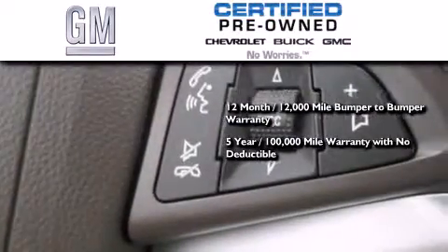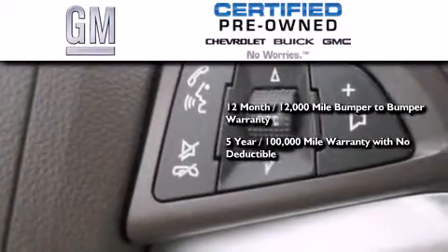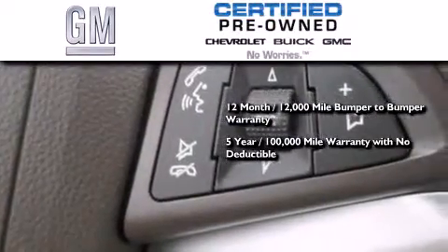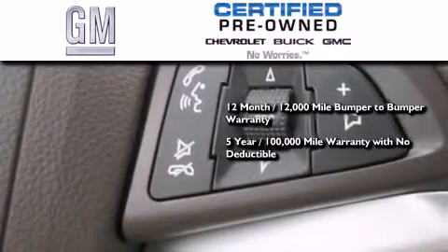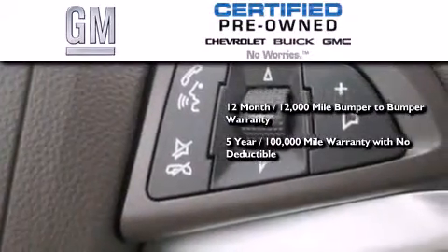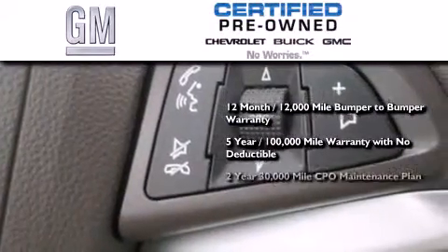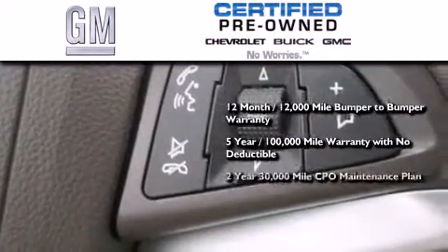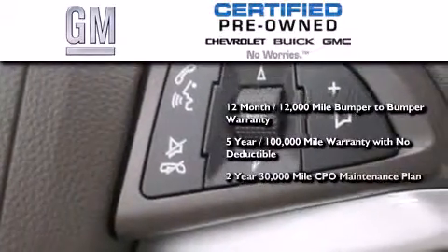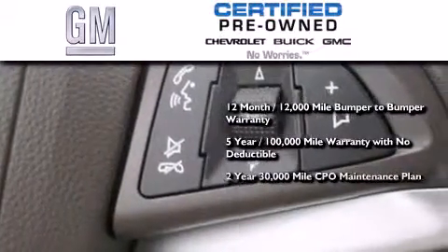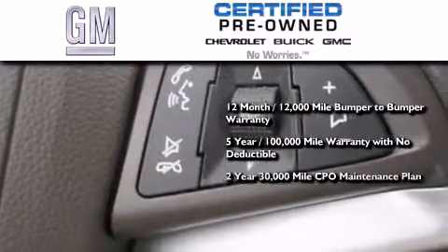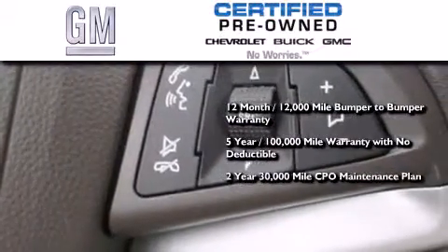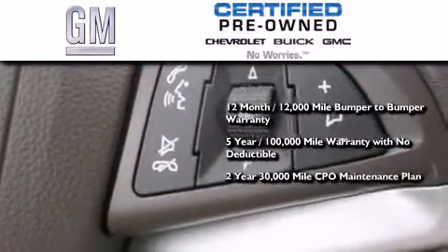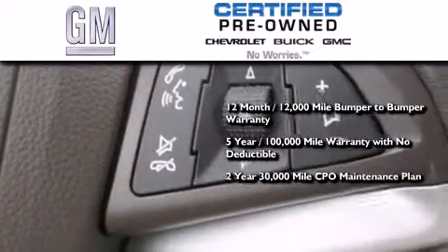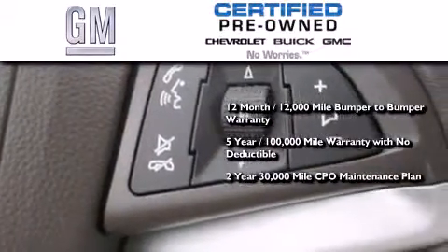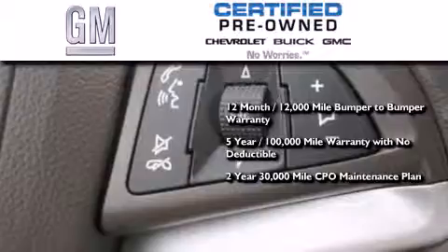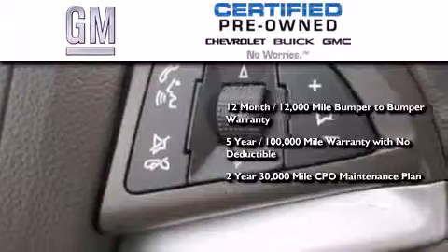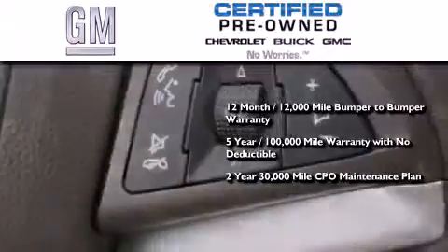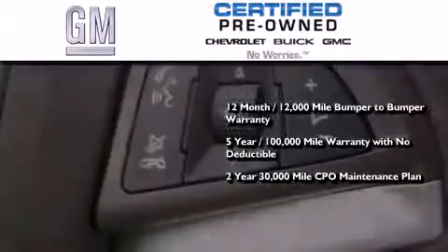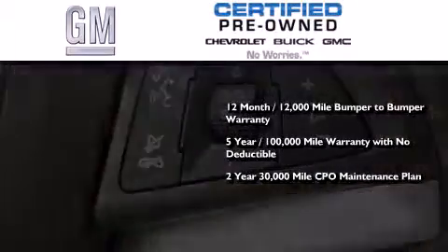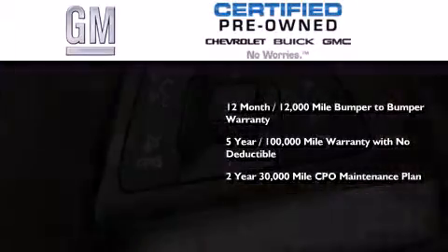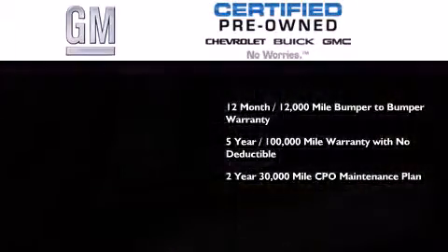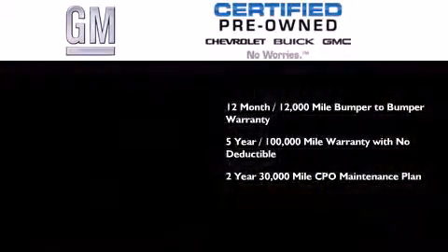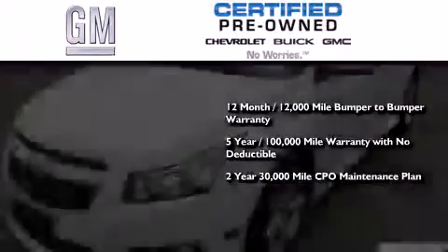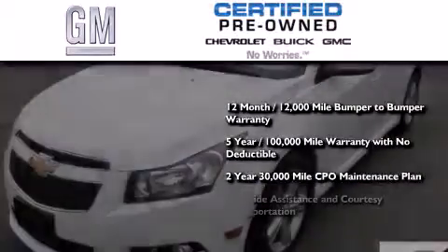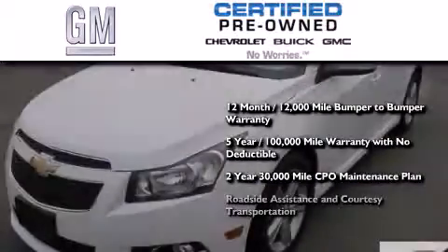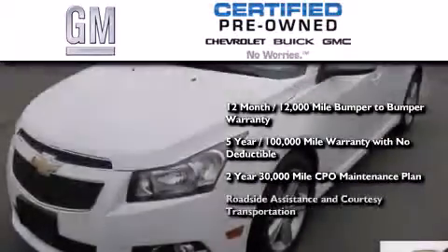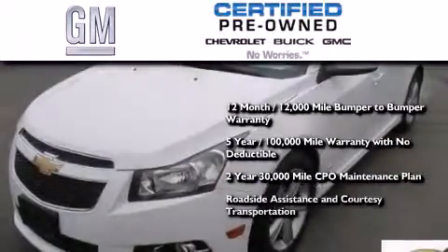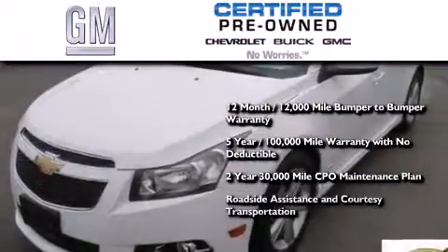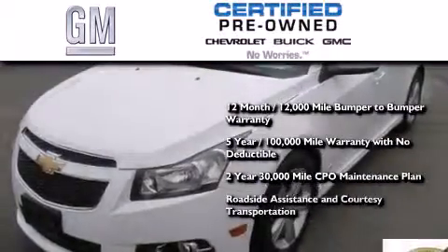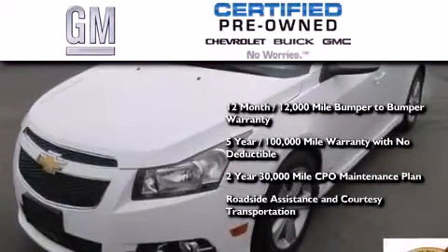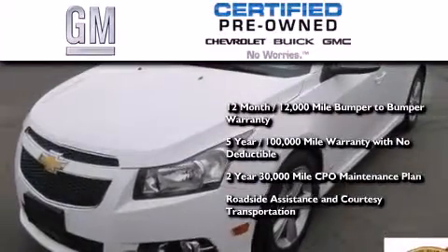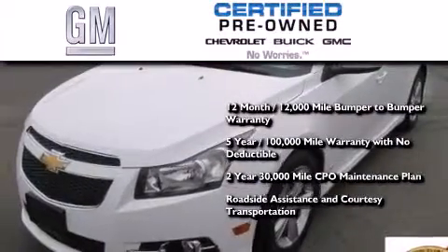You also receive a strict factory-set 117-point inspection, plus roadside assistance and courtesy transportation.